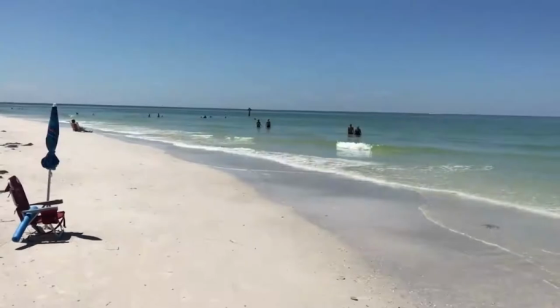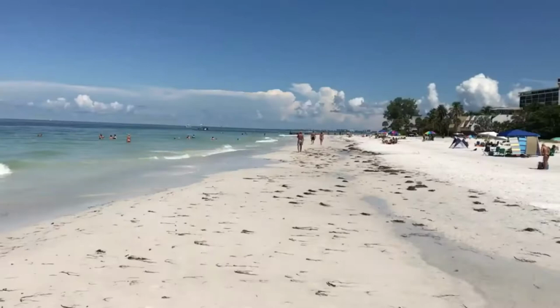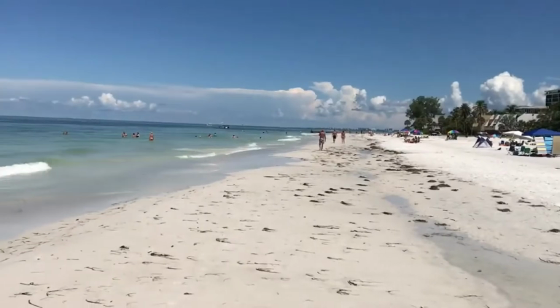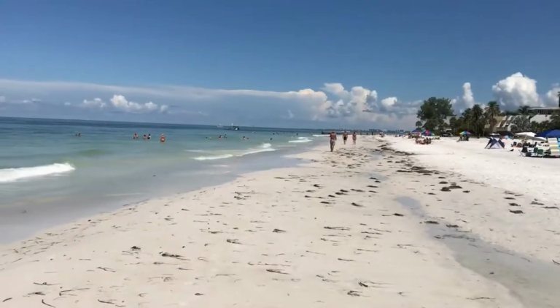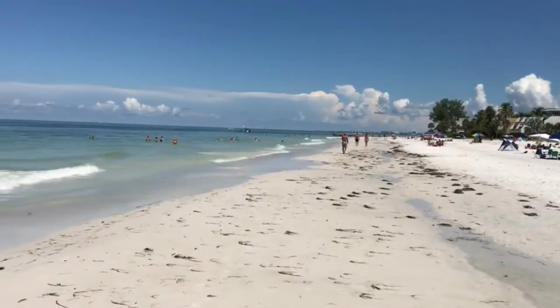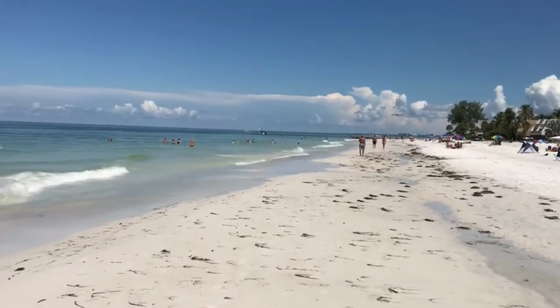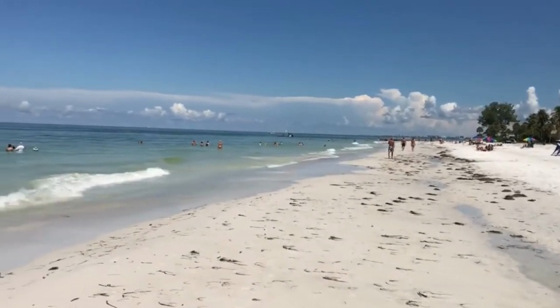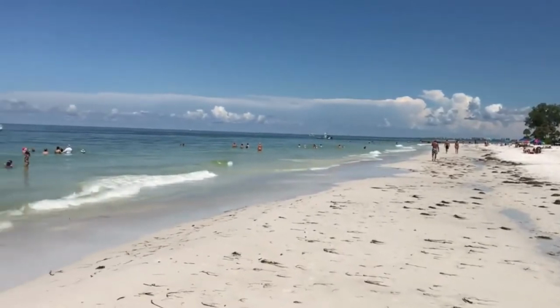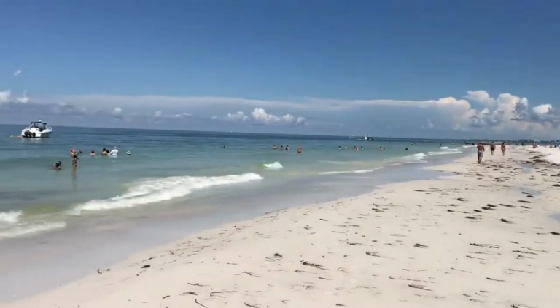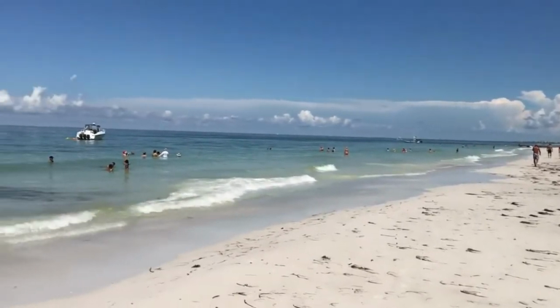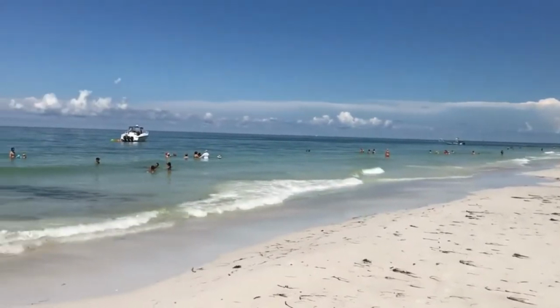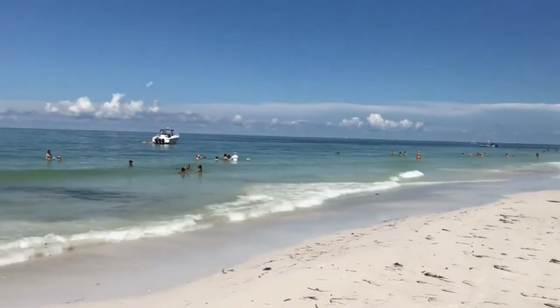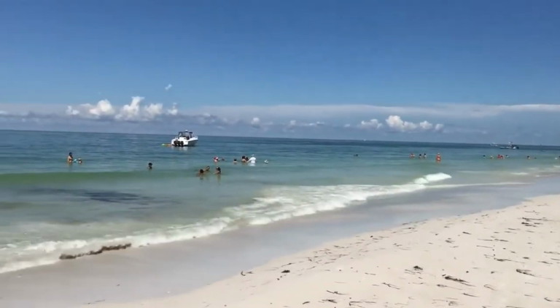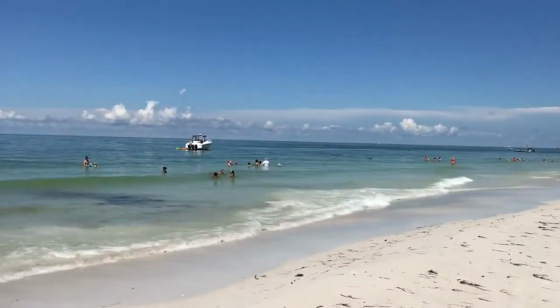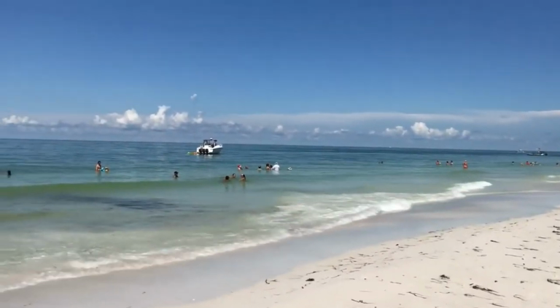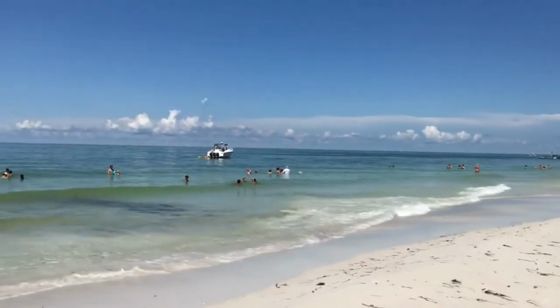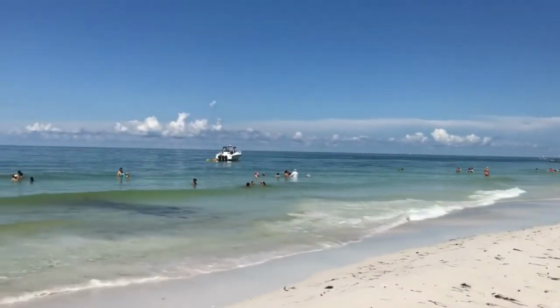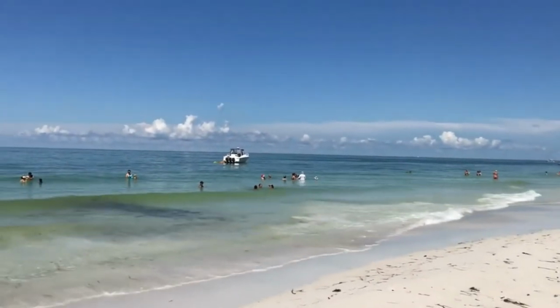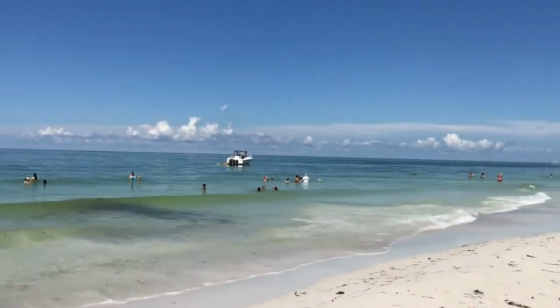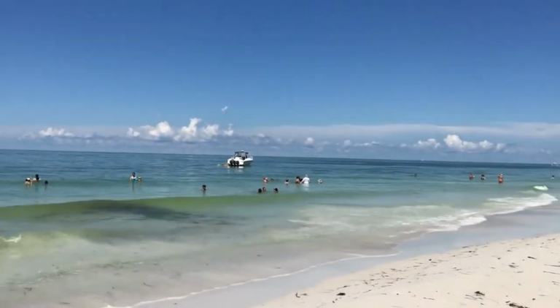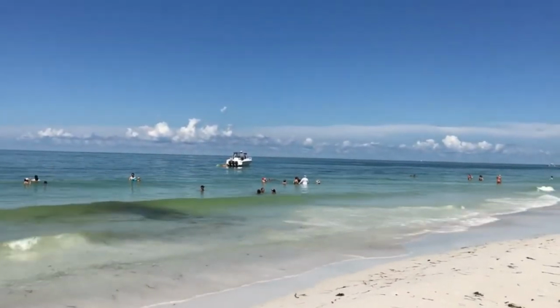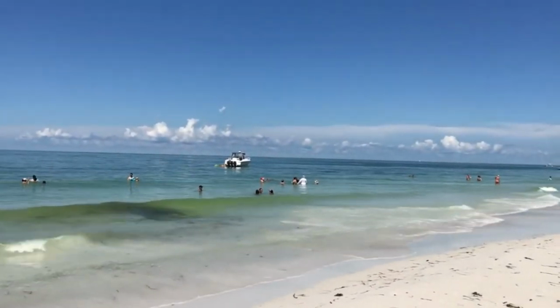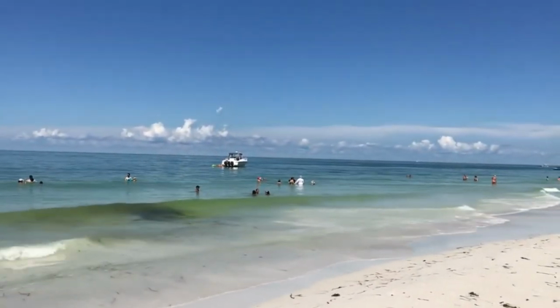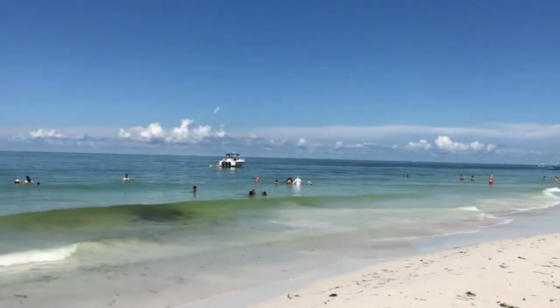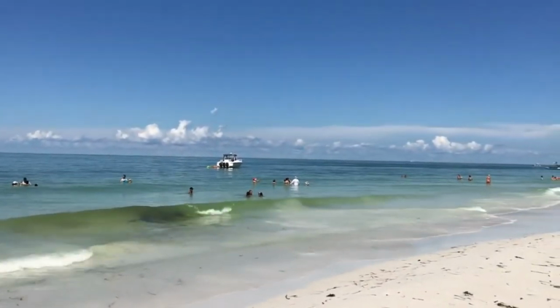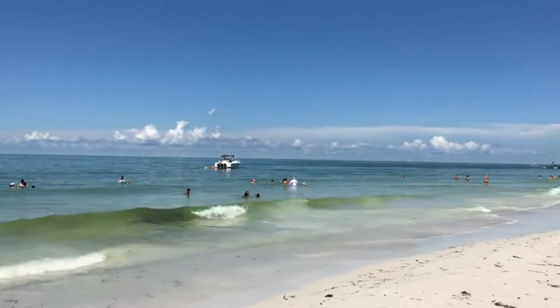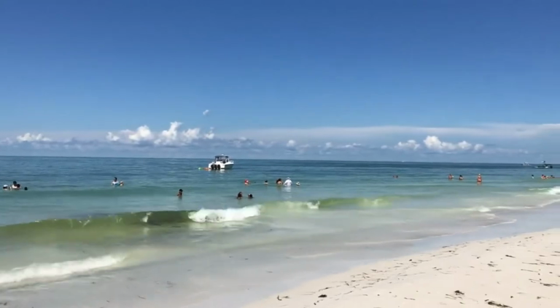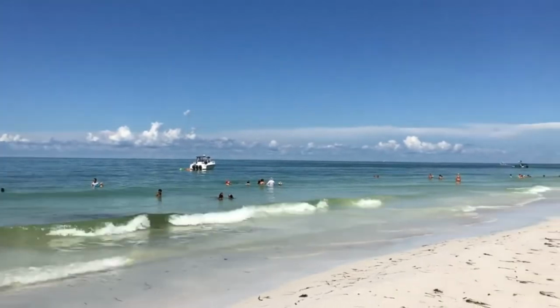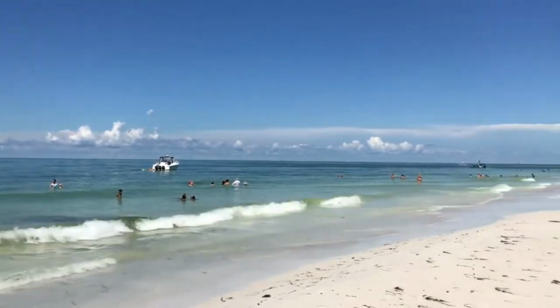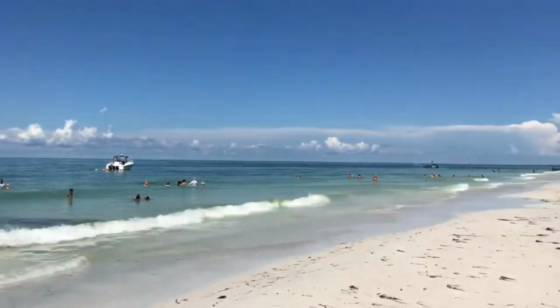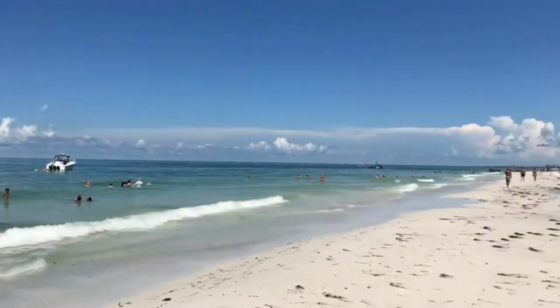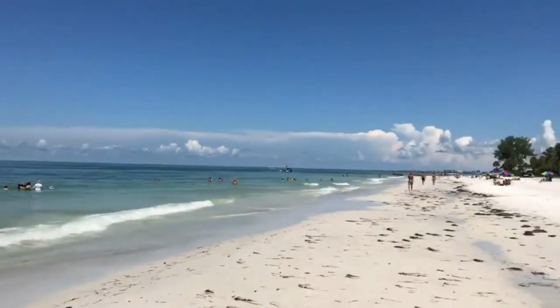Great-looking northern view of Siesta Key. Look at everyone using the Gulf of Mexico. You see a lot of boats out there too.